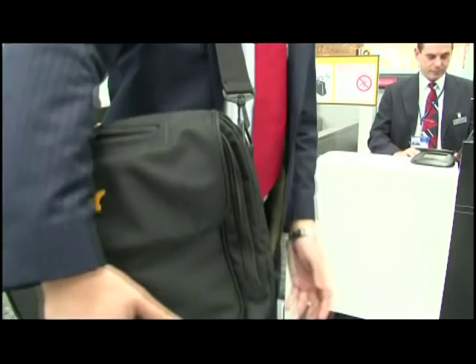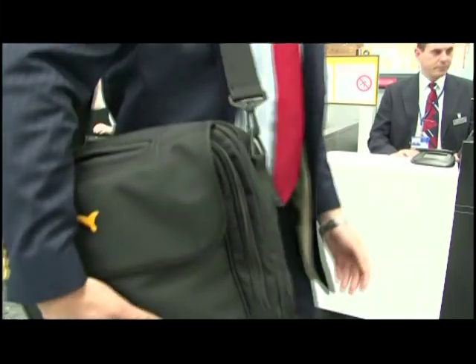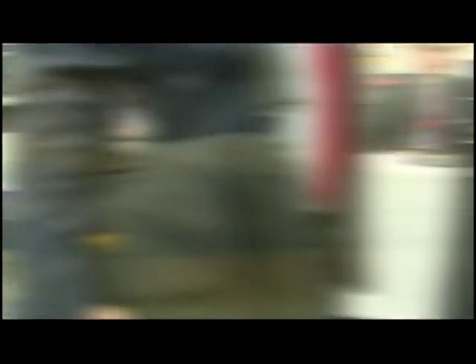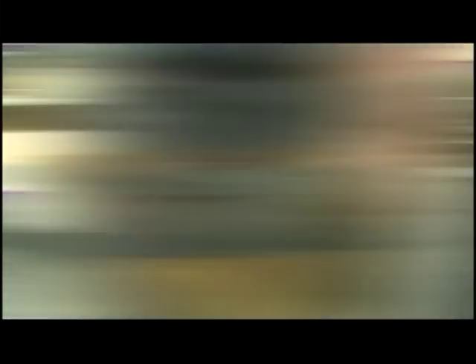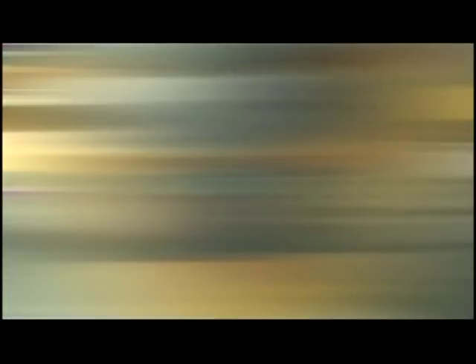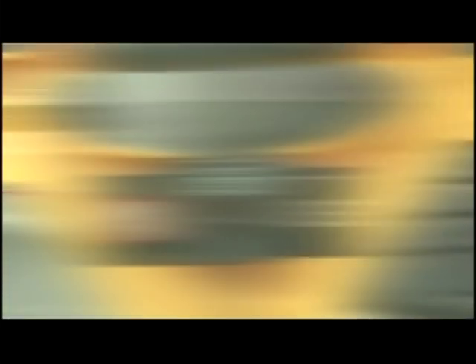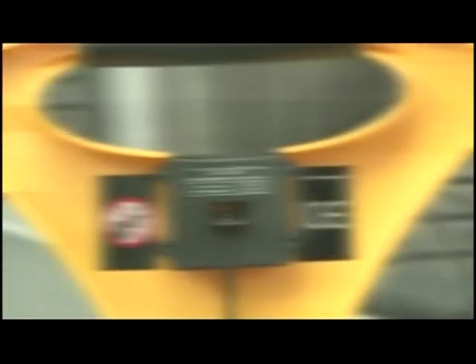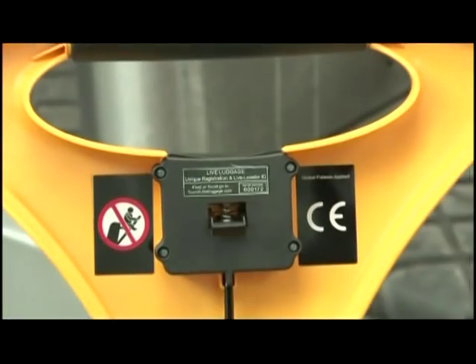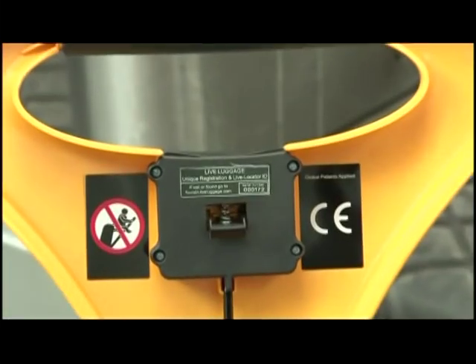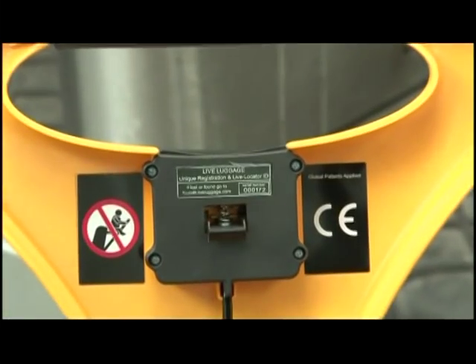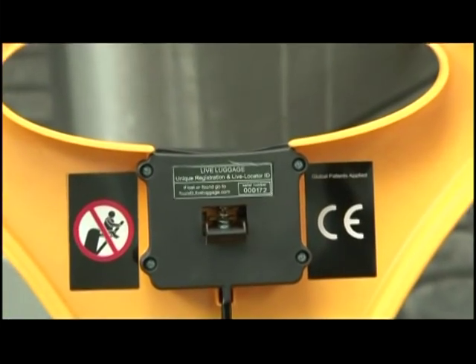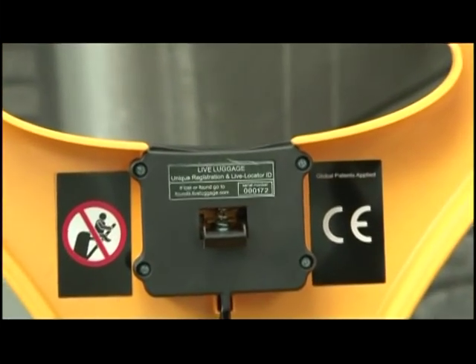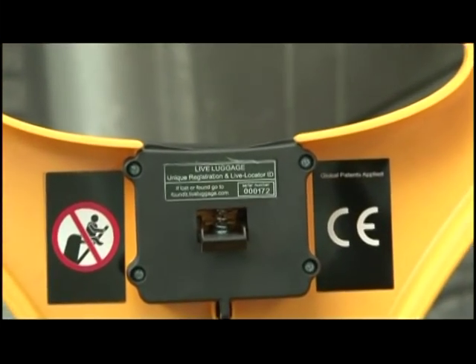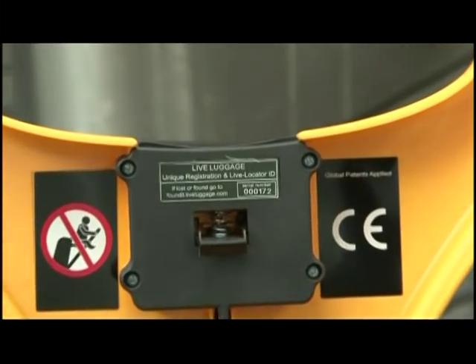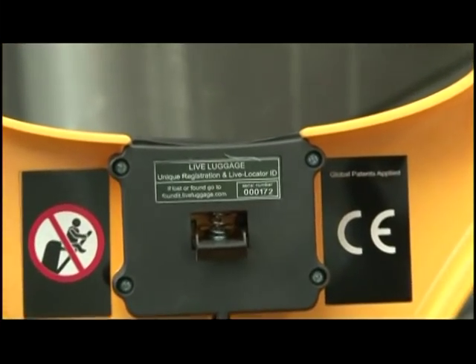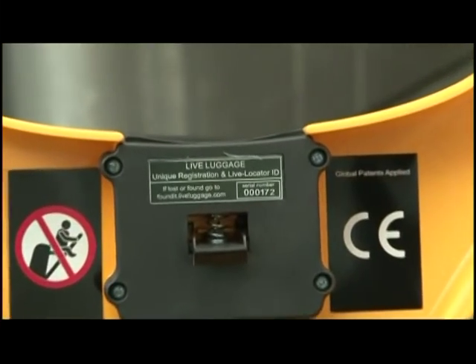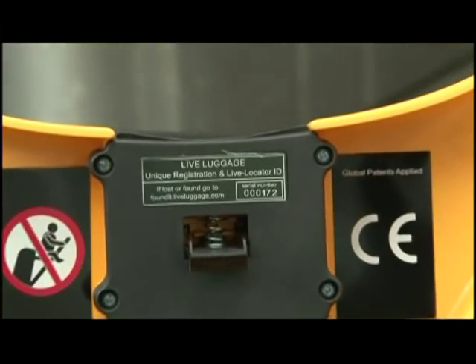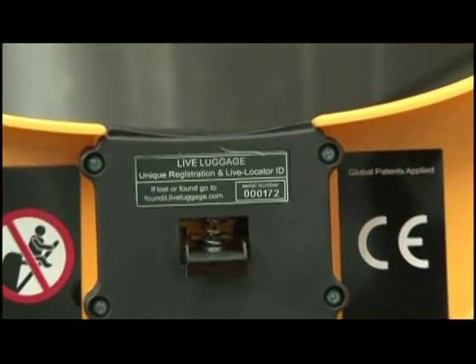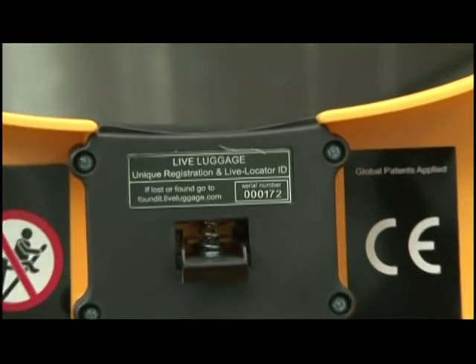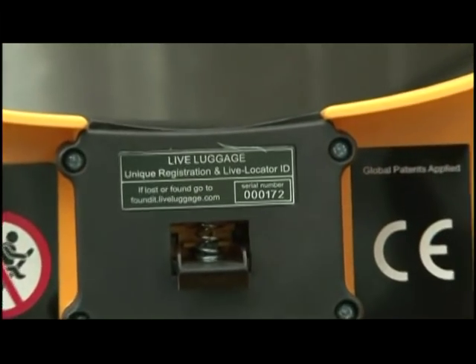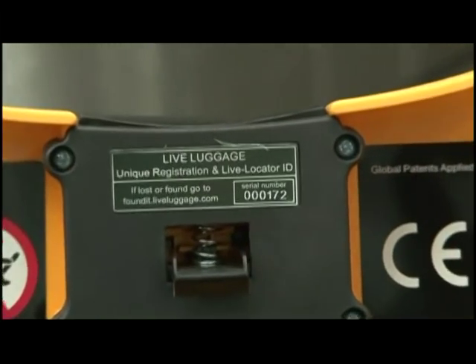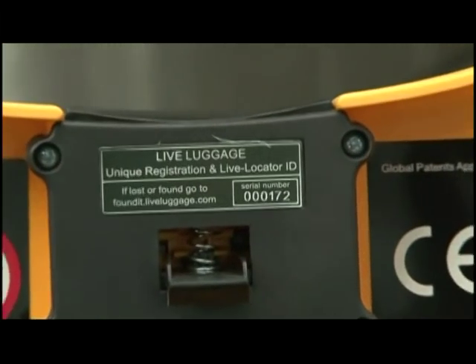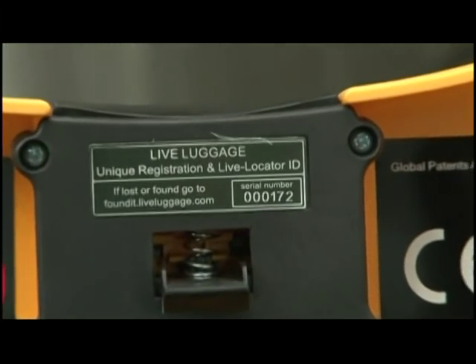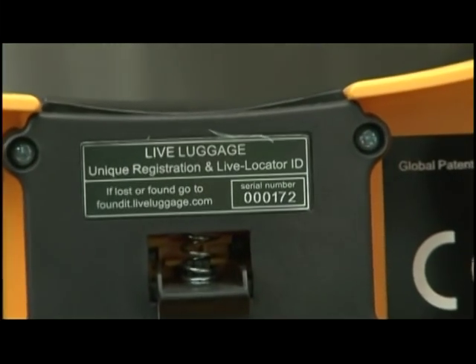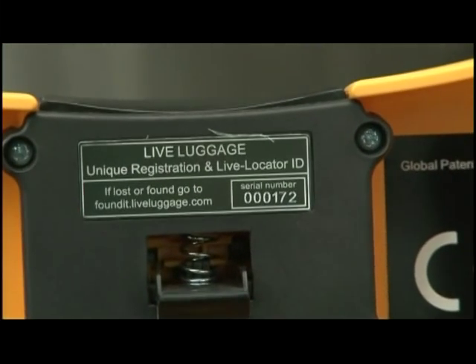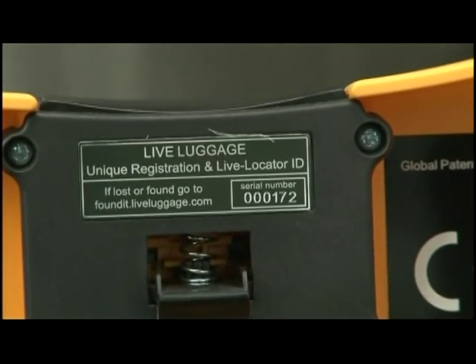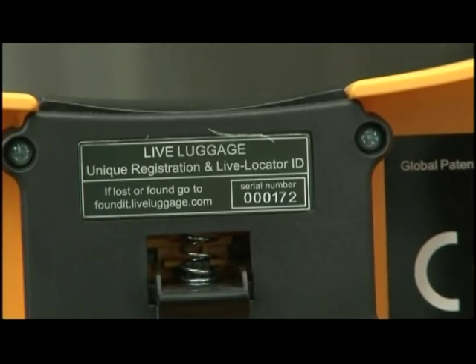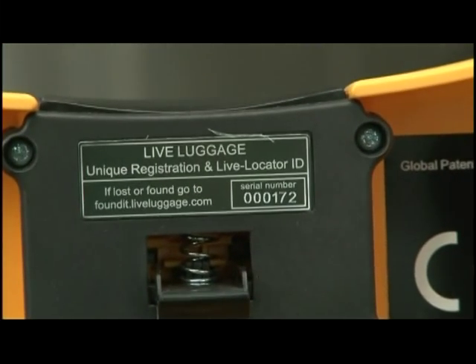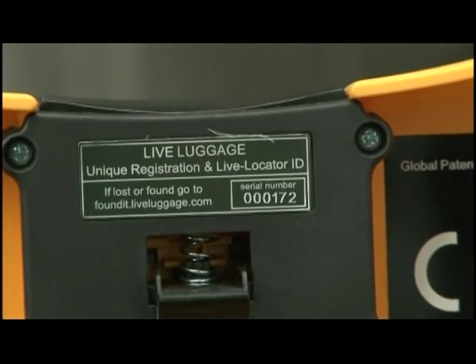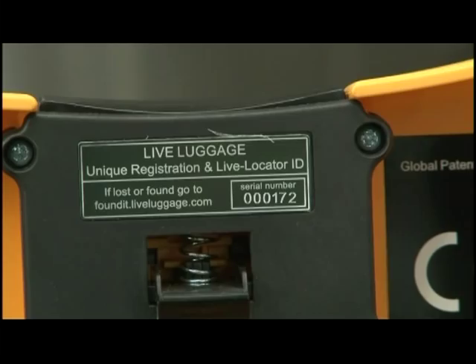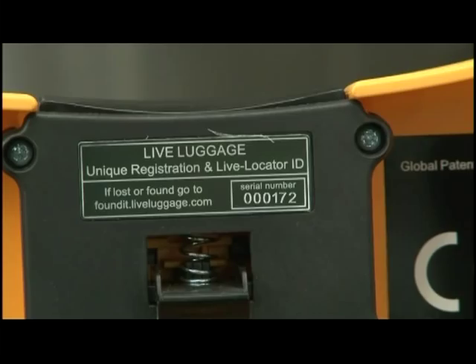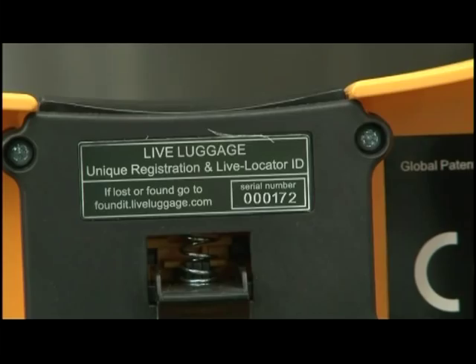And in the event of a loss, a unique live locator ID helps you locate your luggage.